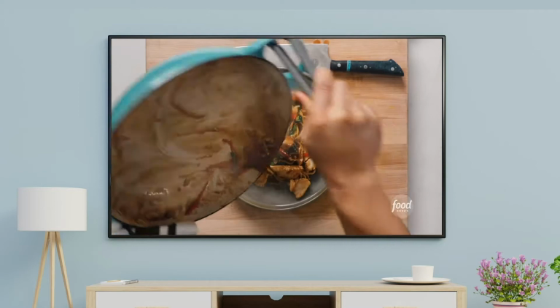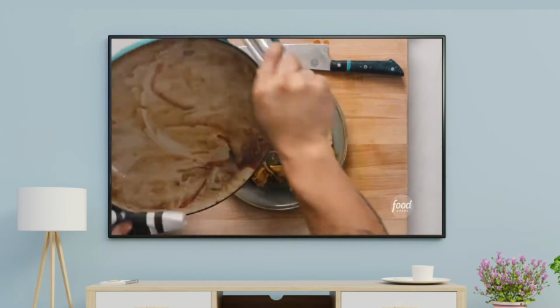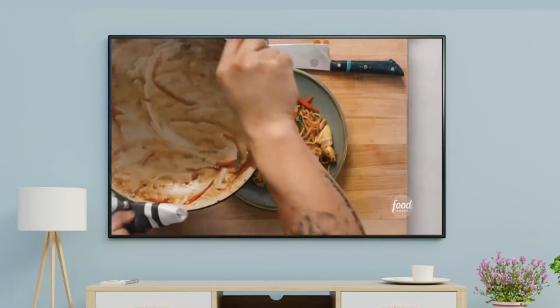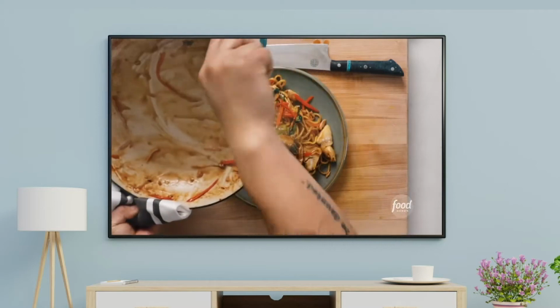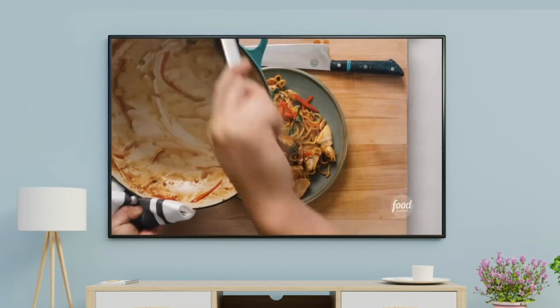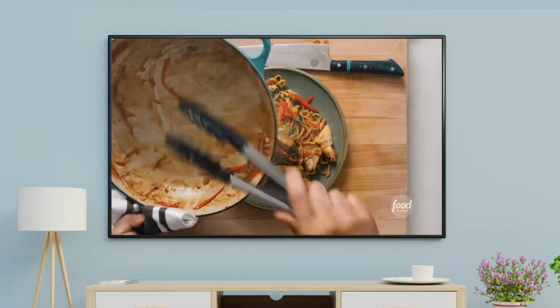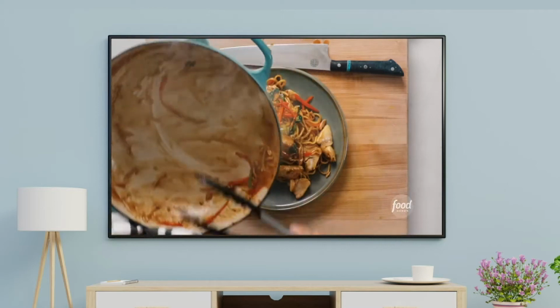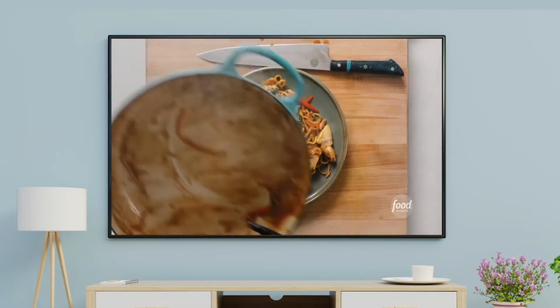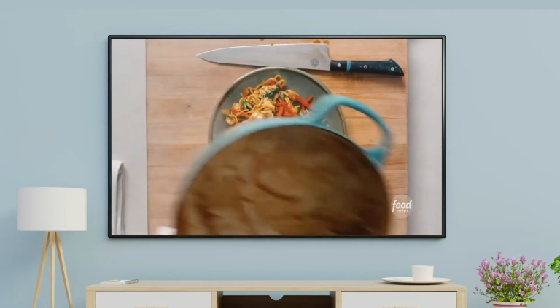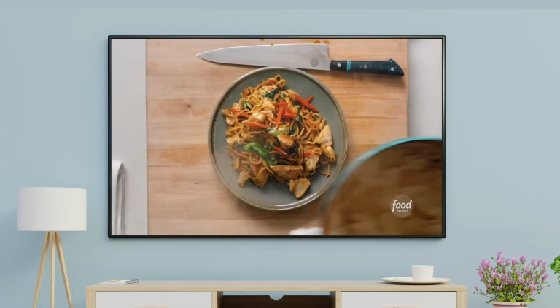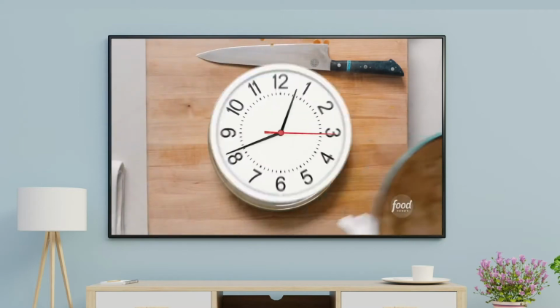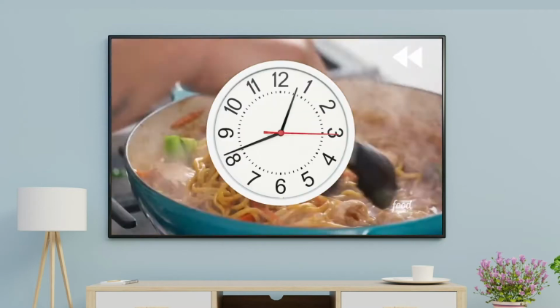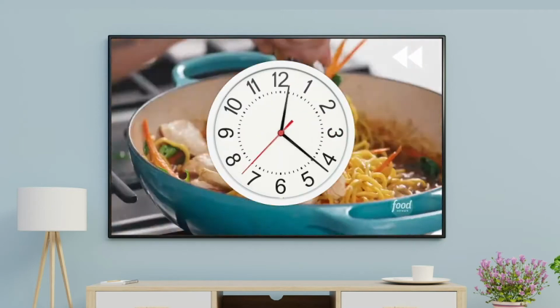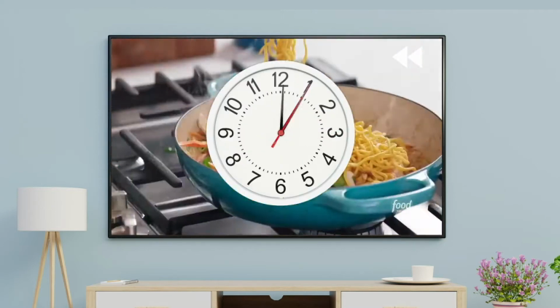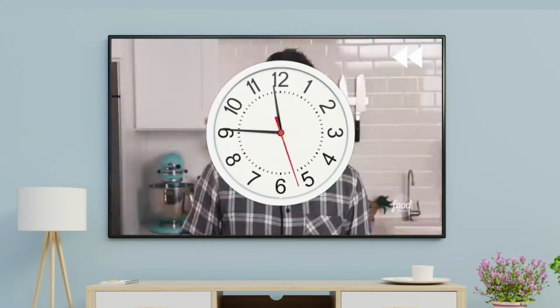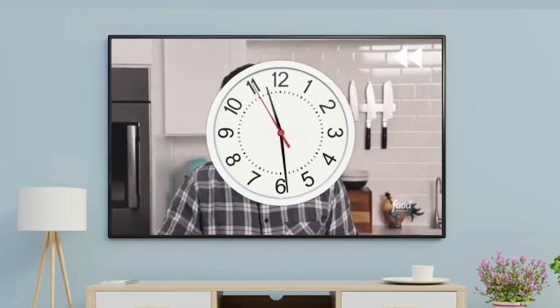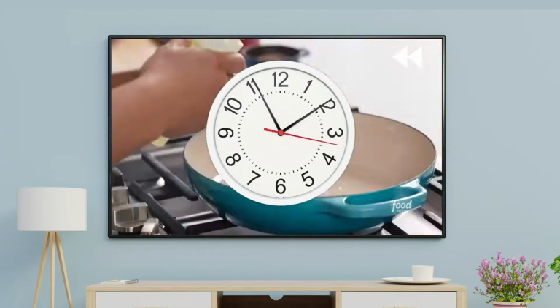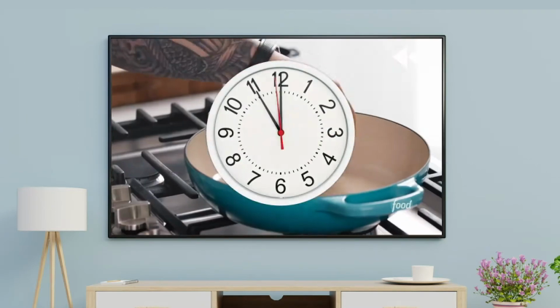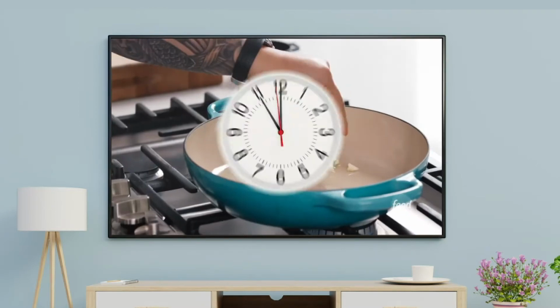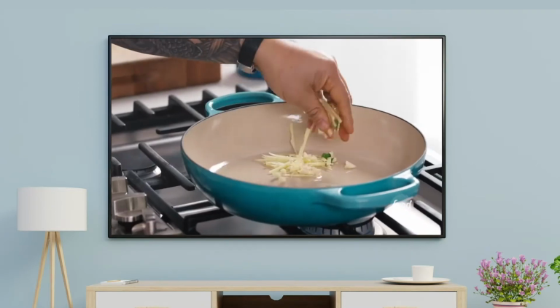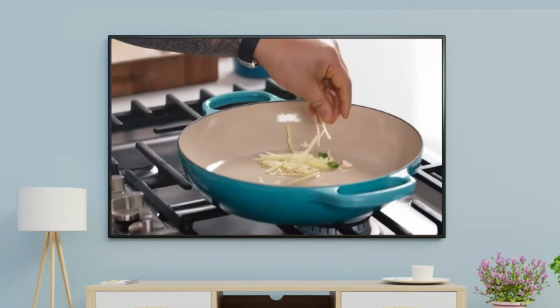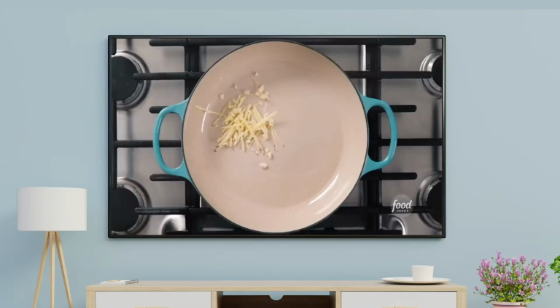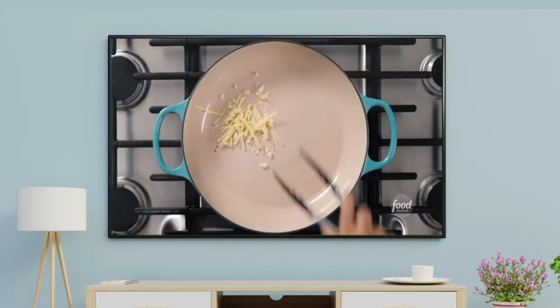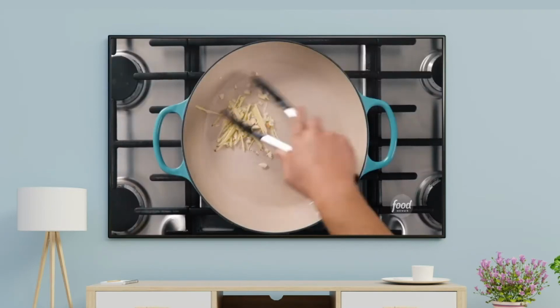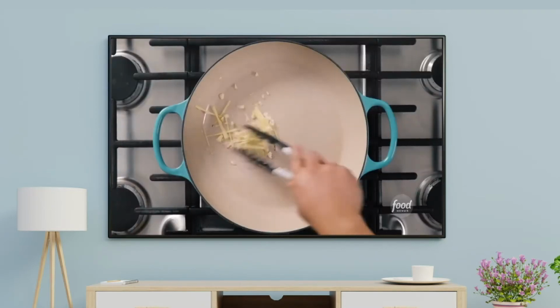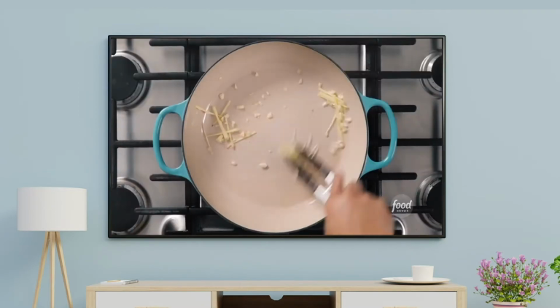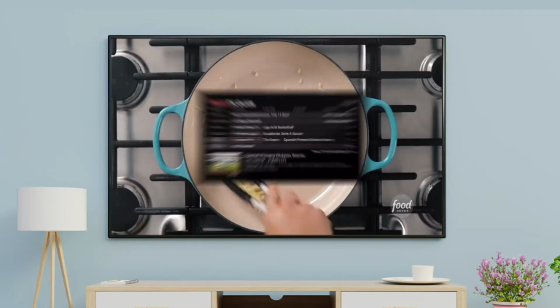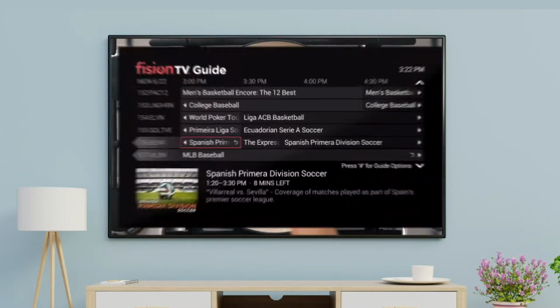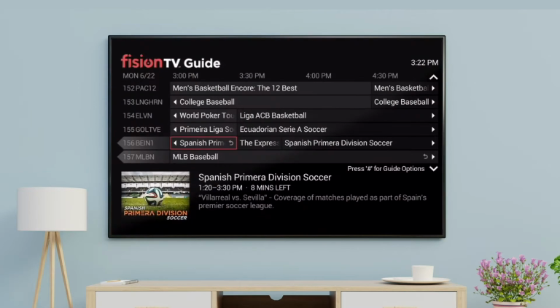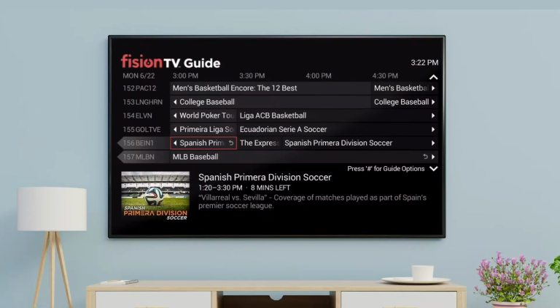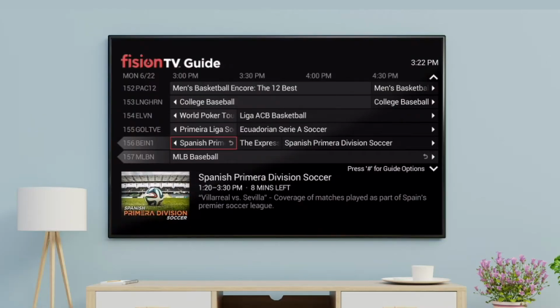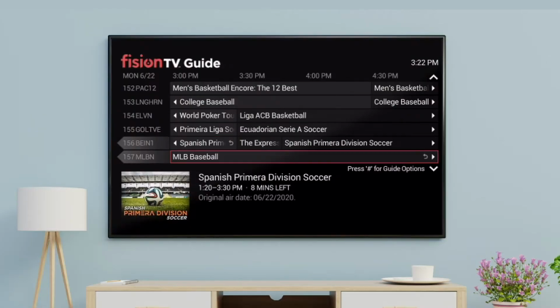Would you like to be able to go back in time? Great news! With Fission Replay TV, you can!